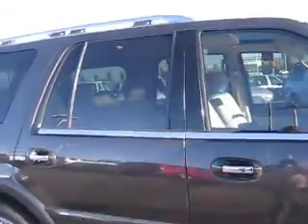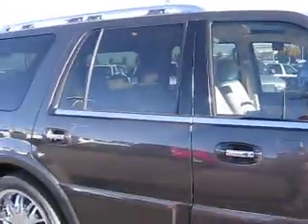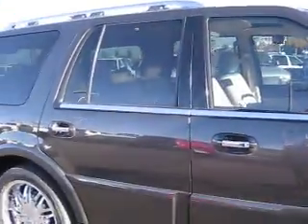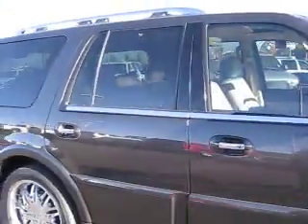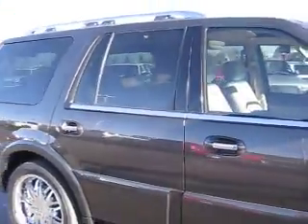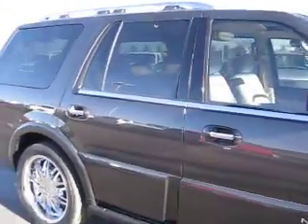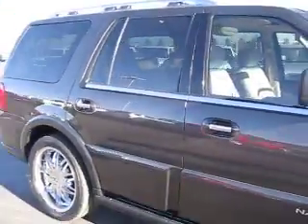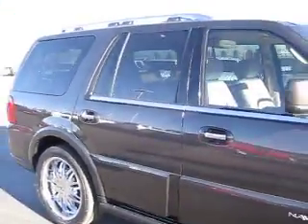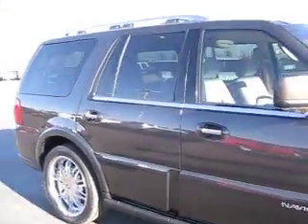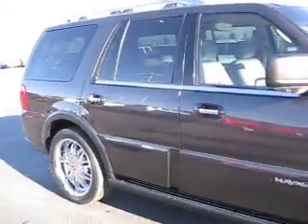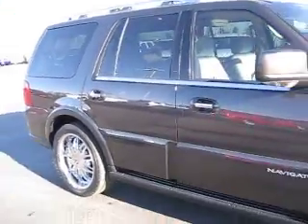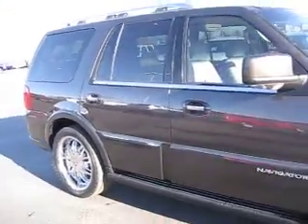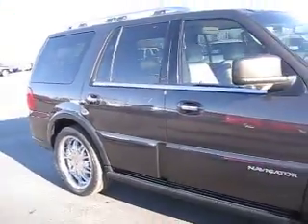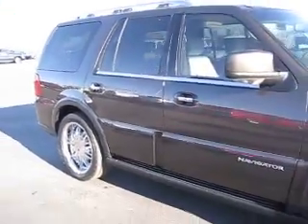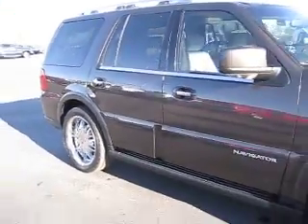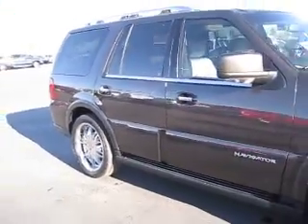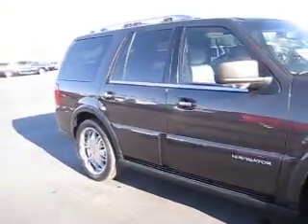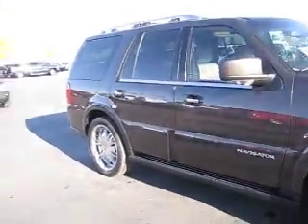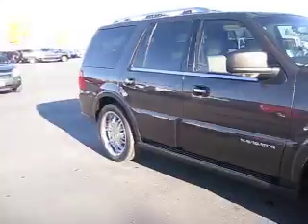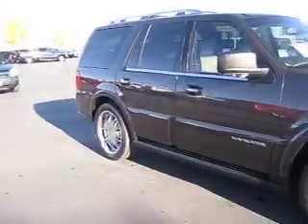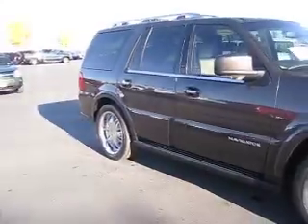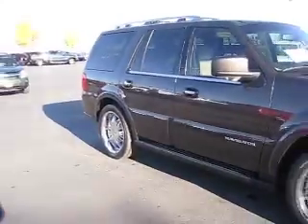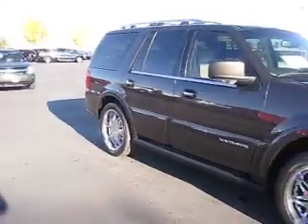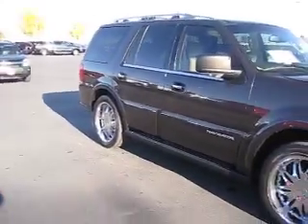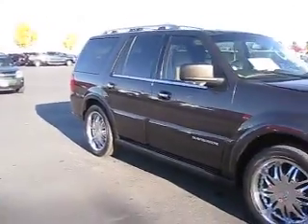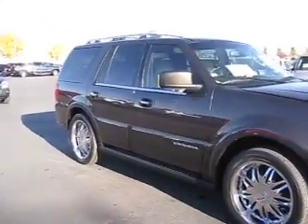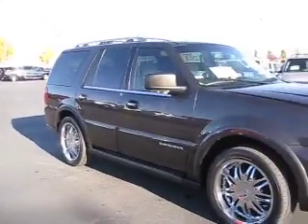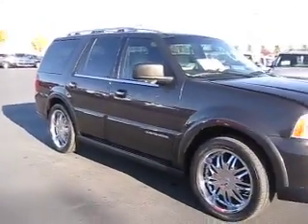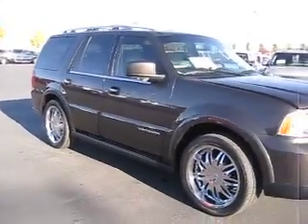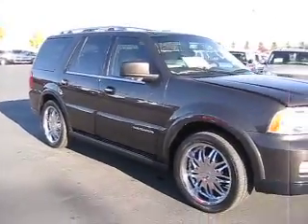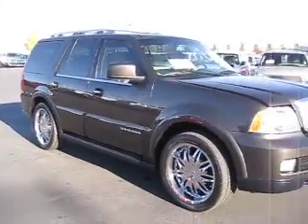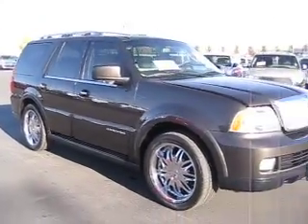Contact us today to find out how you can get the best price on any vehicle that you're interested in.